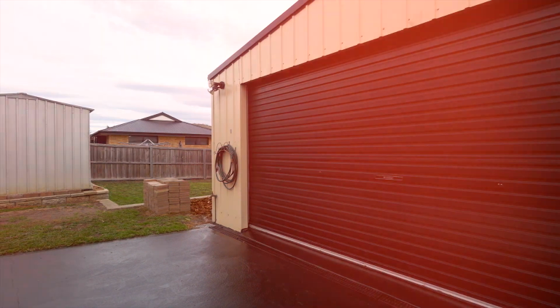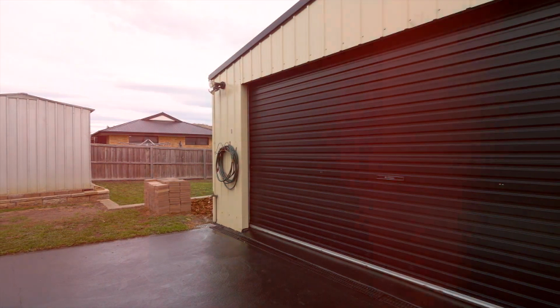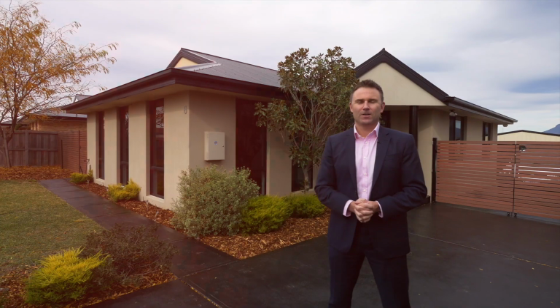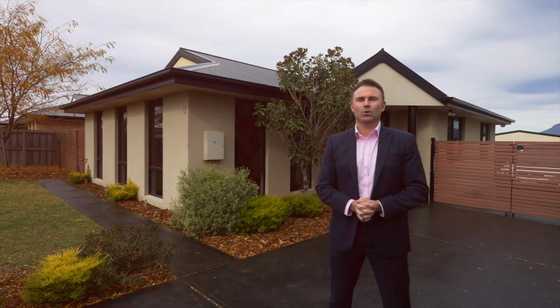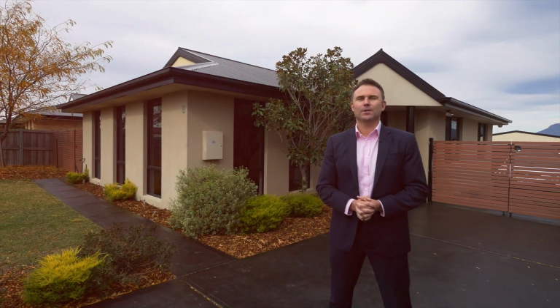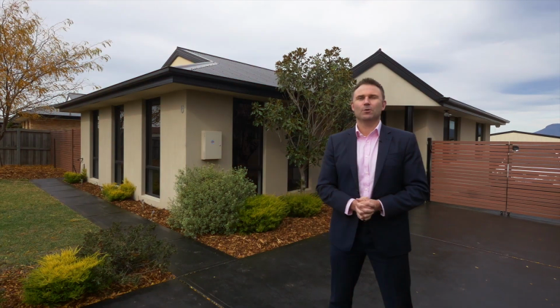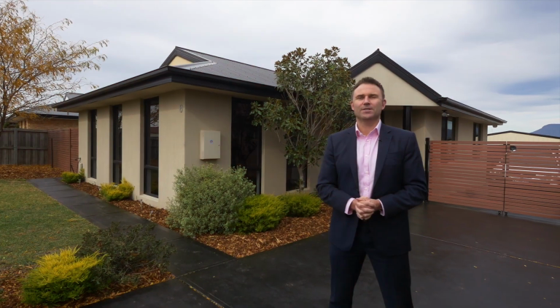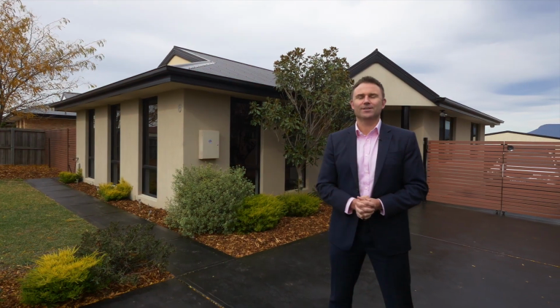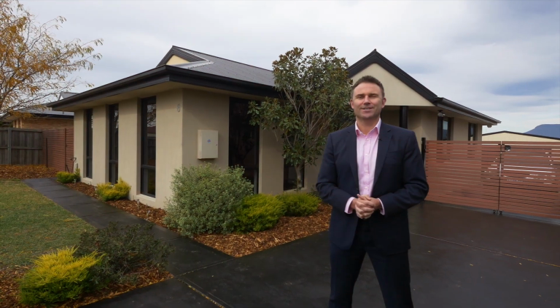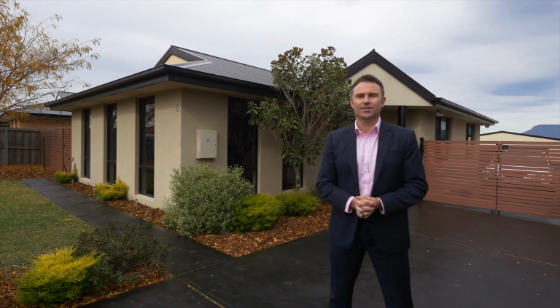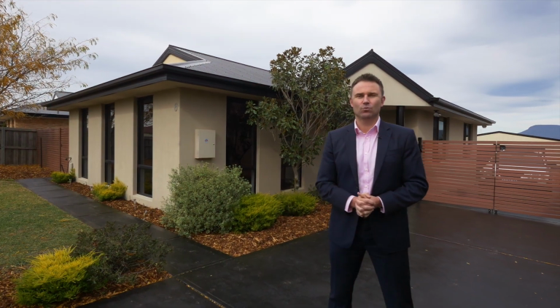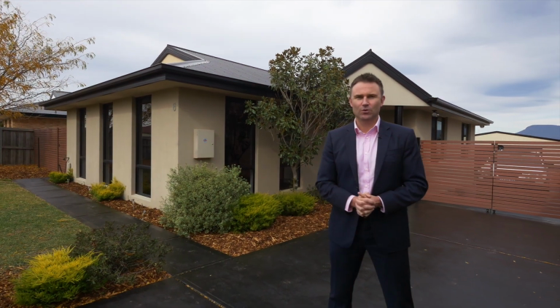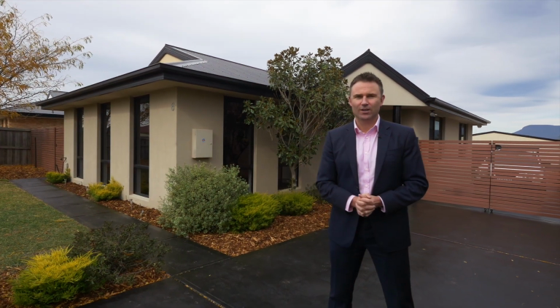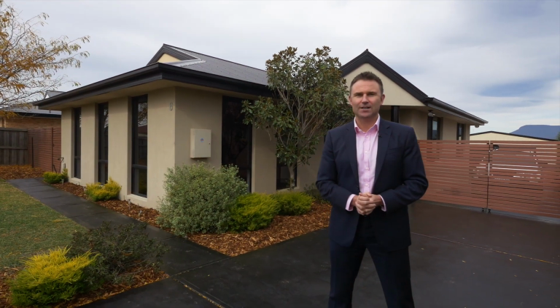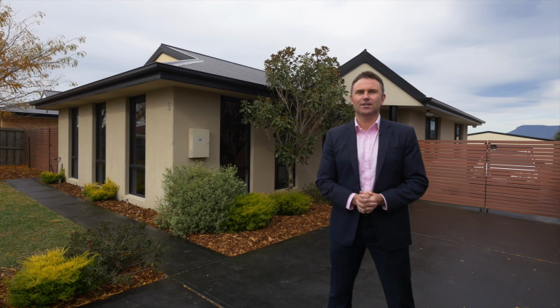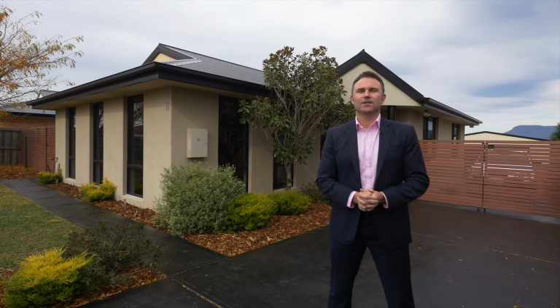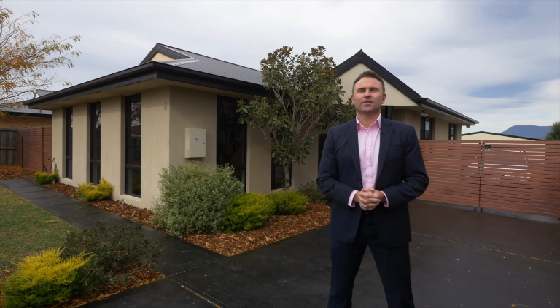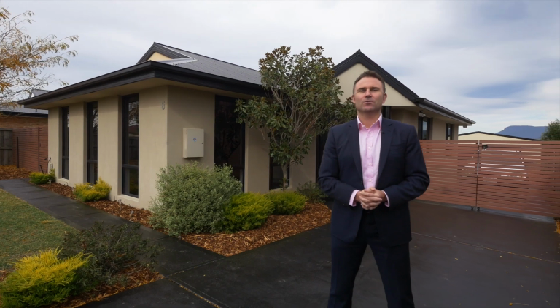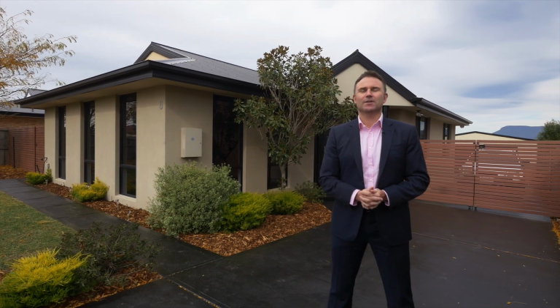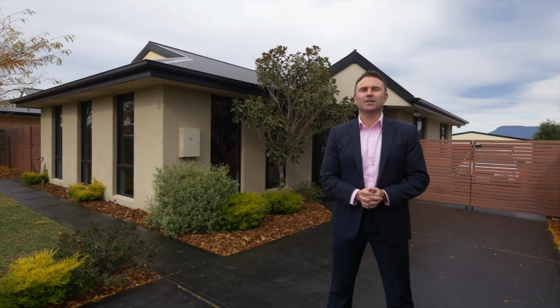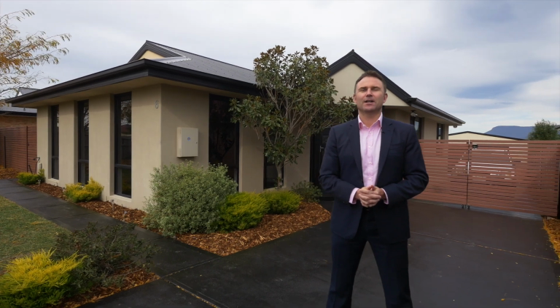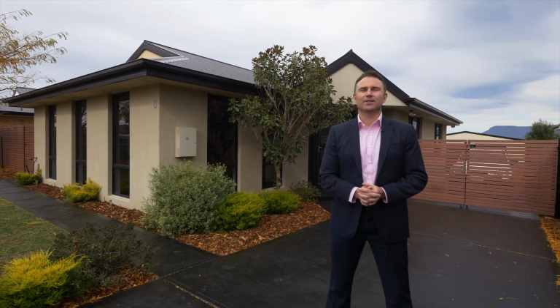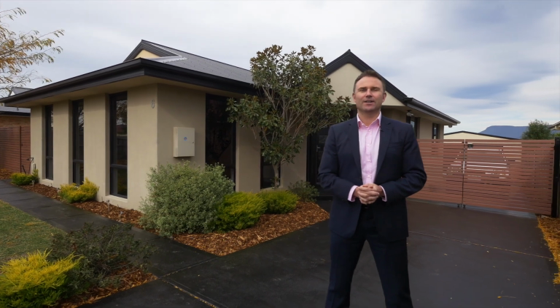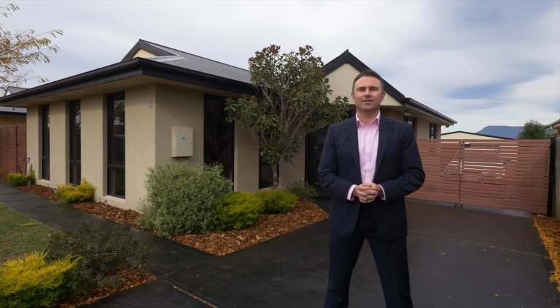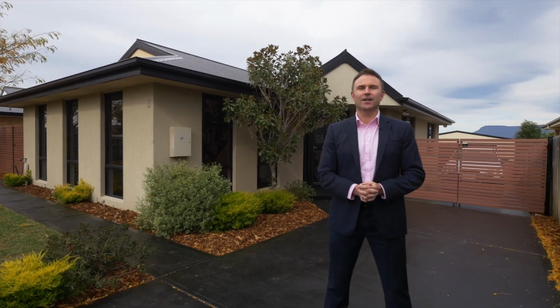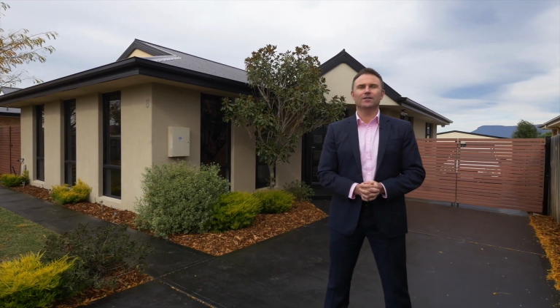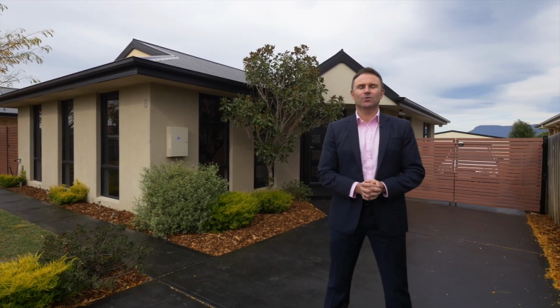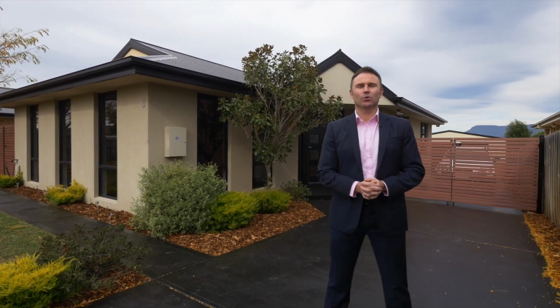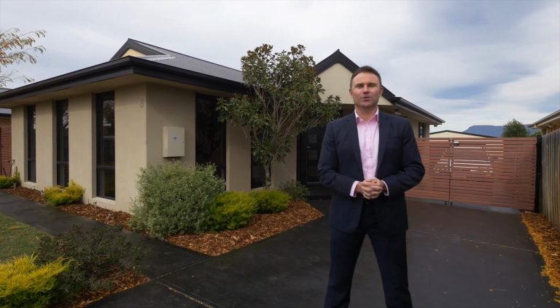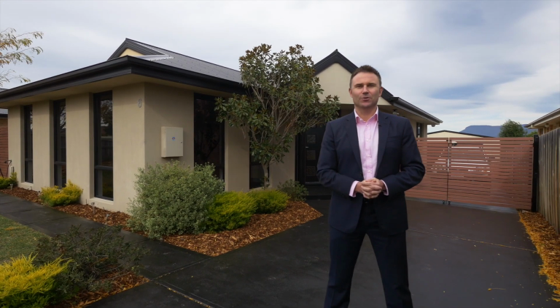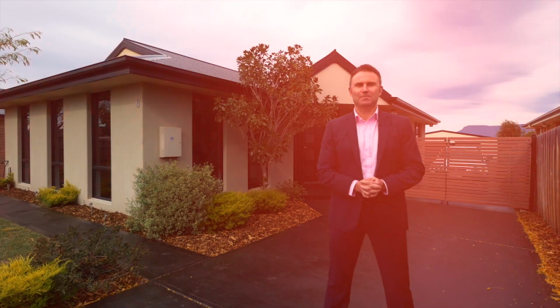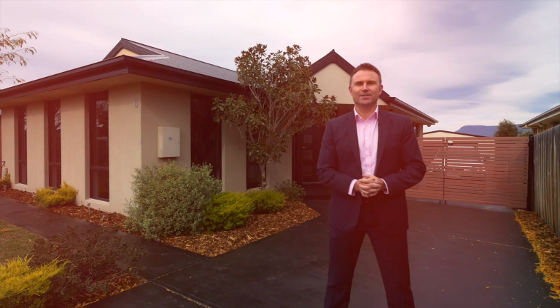A quality property such as this will not last so contact me David Gunning today to organise your inspection.